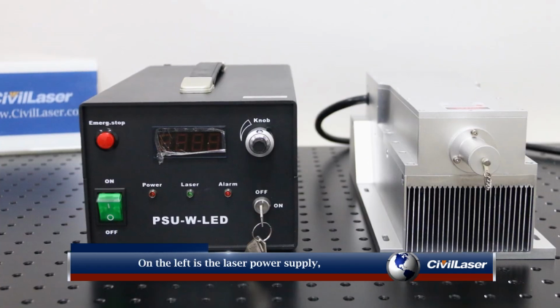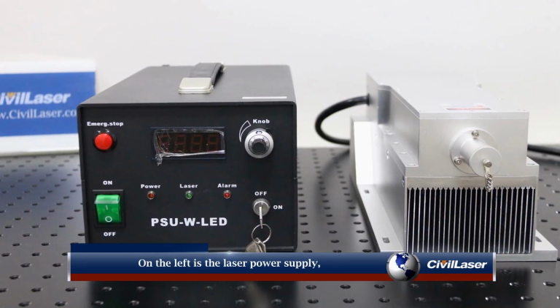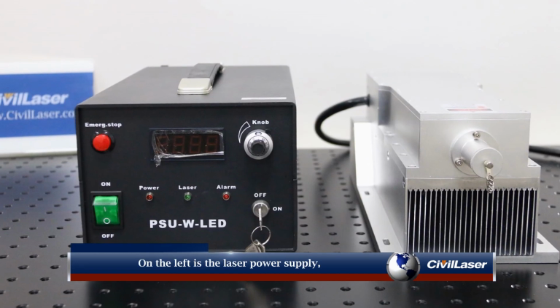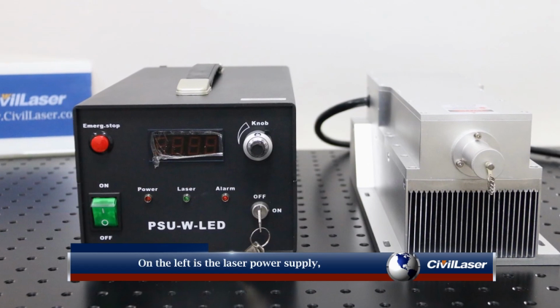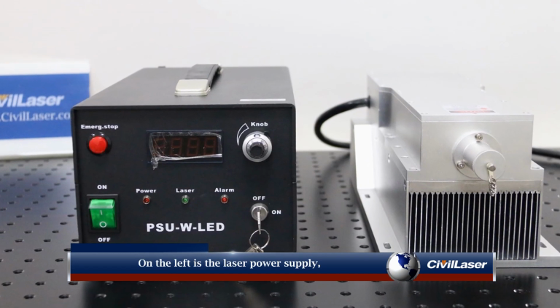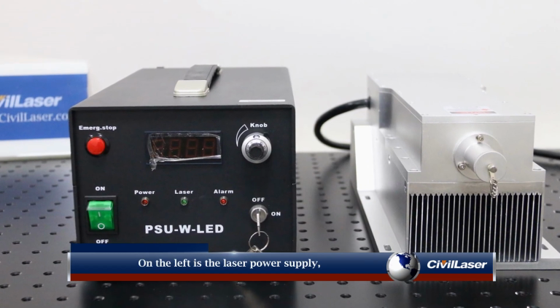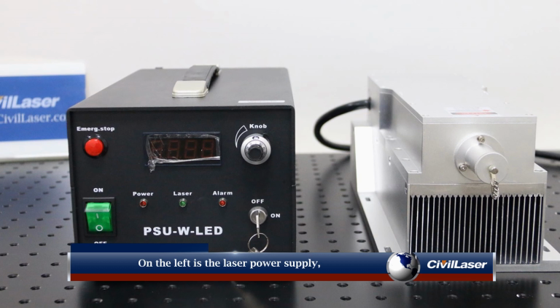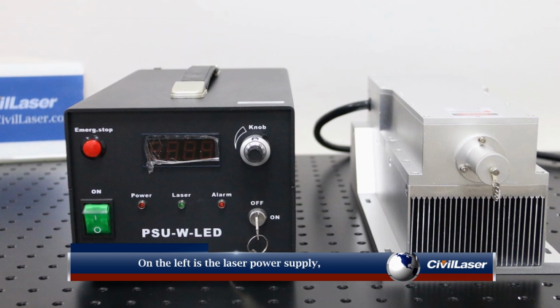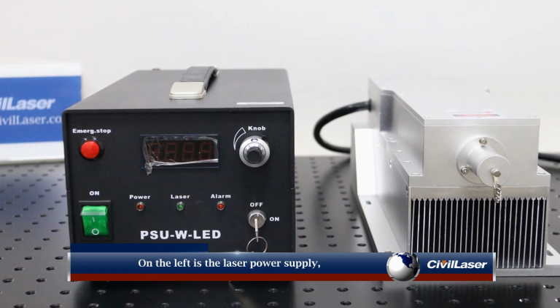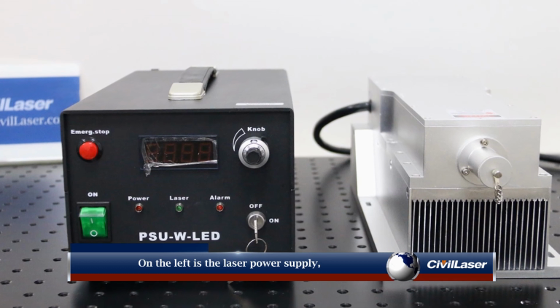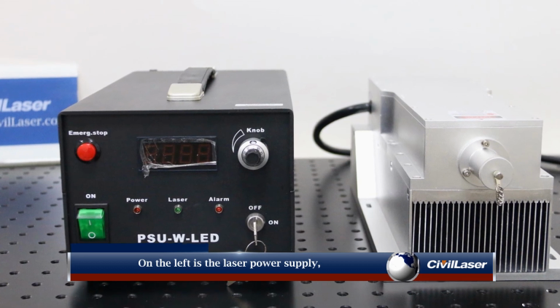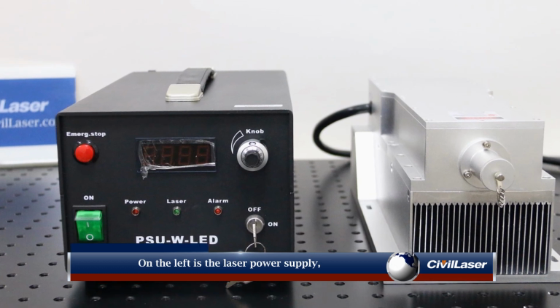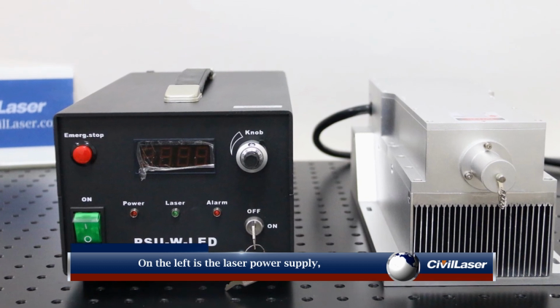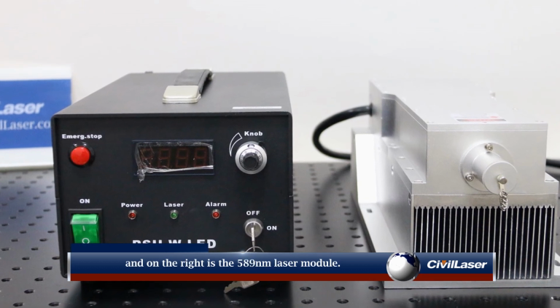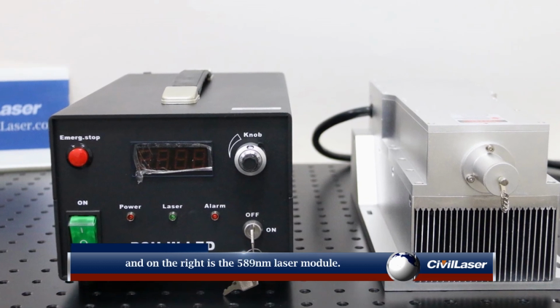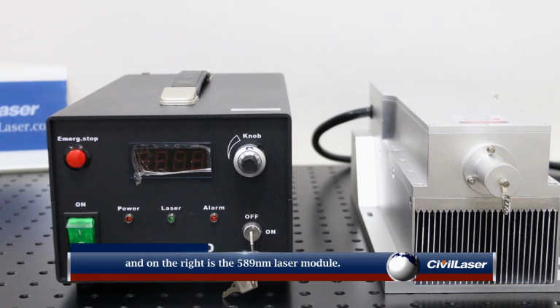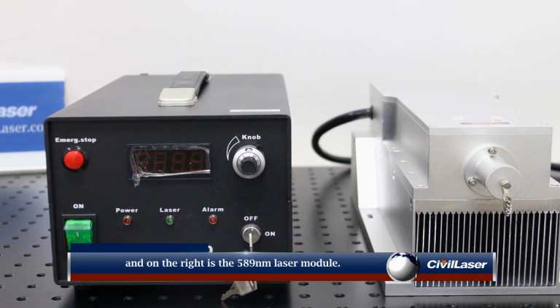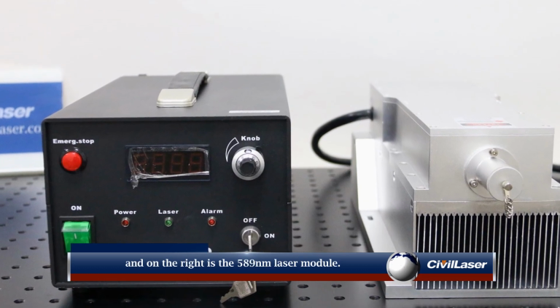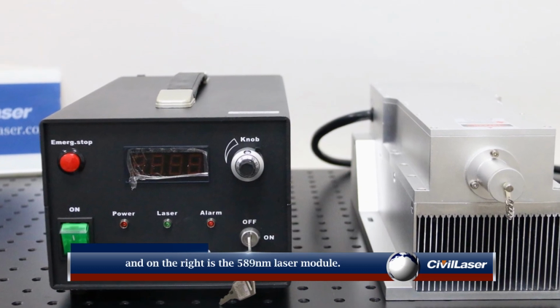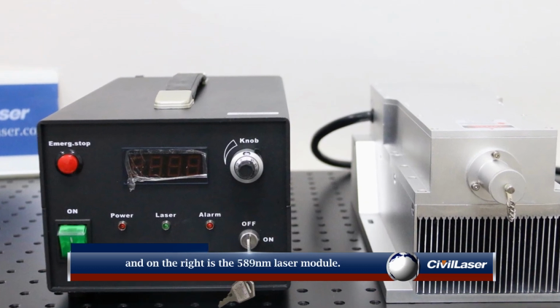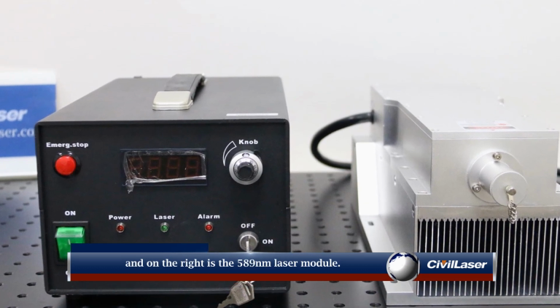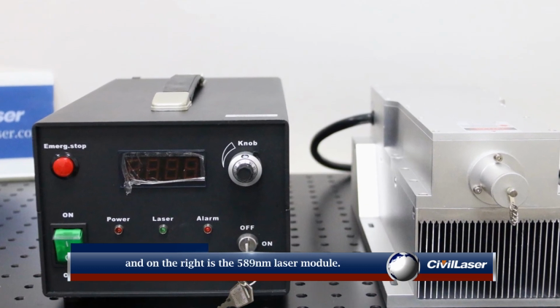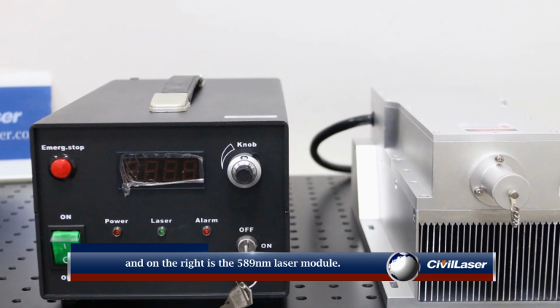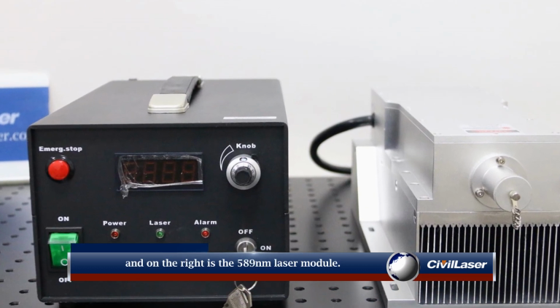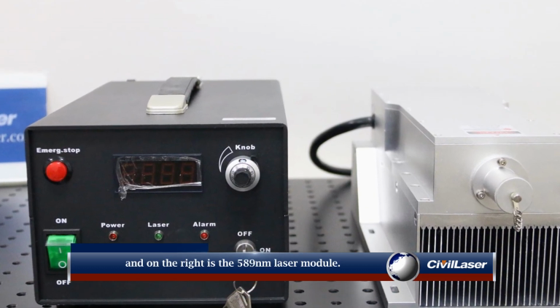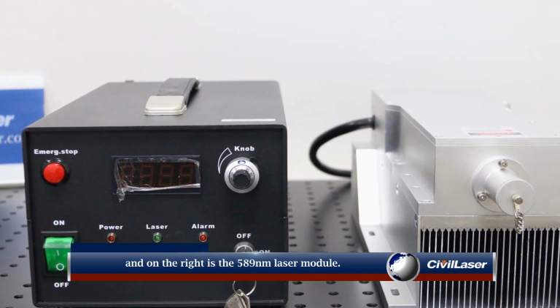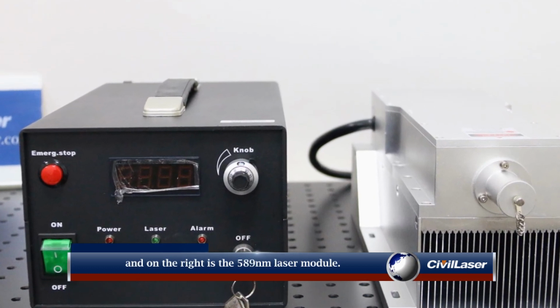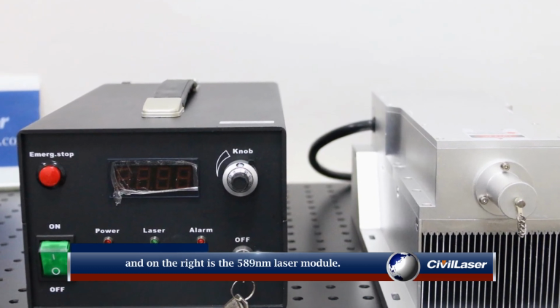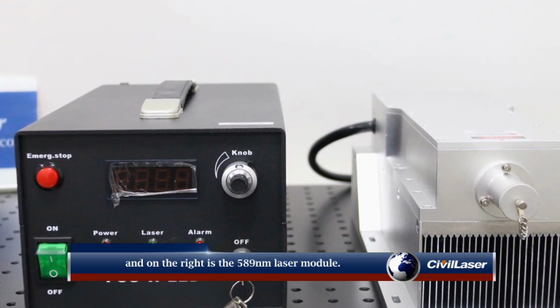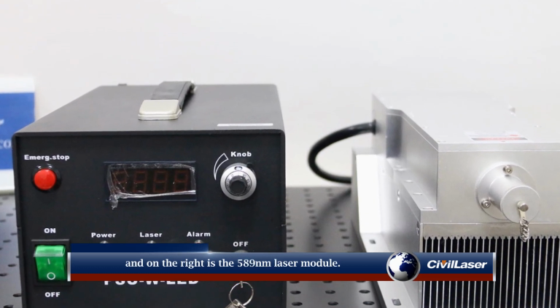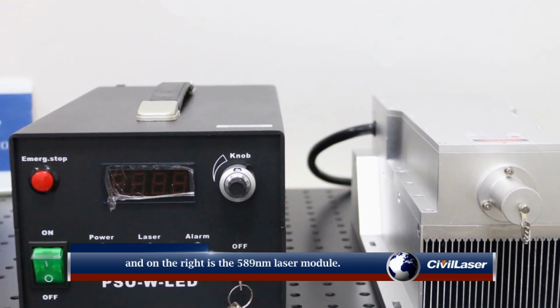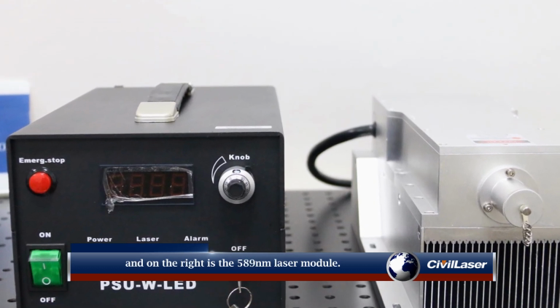On the left is the laser power supply, and on the right is the 589 nanometer laser module.